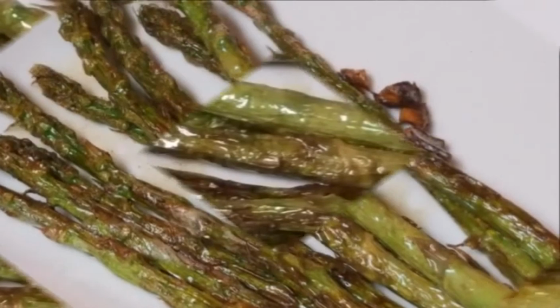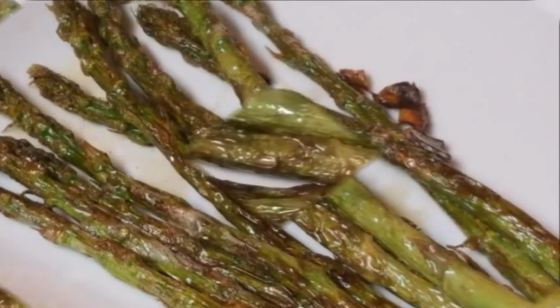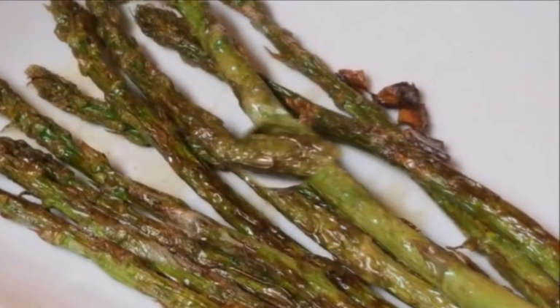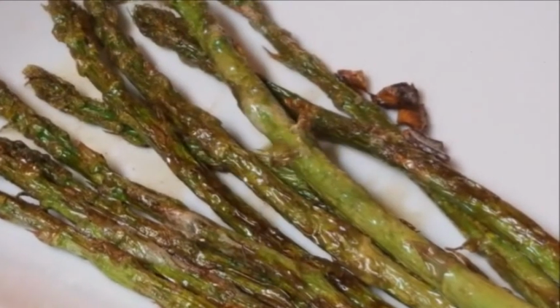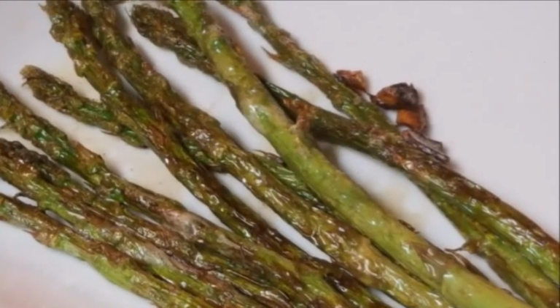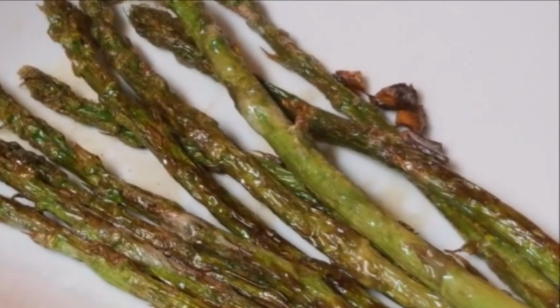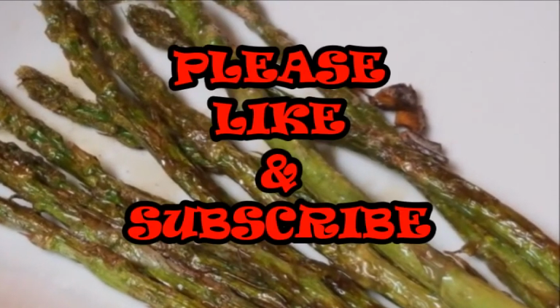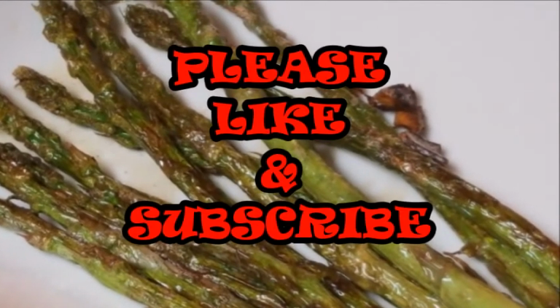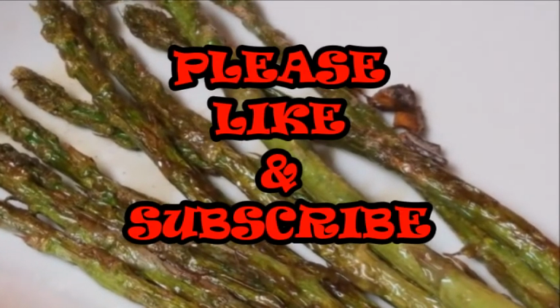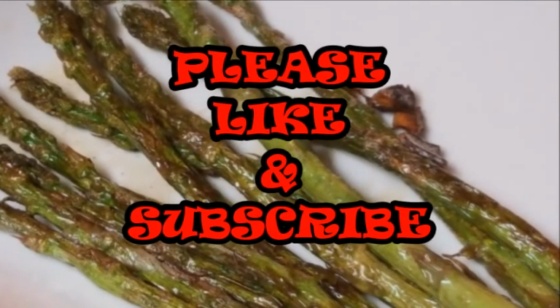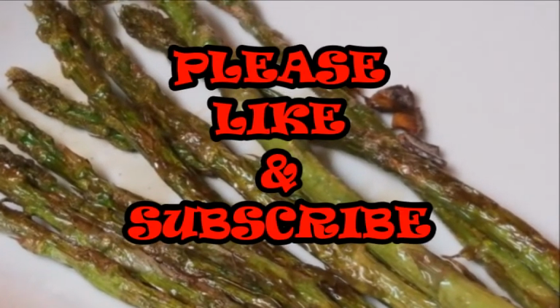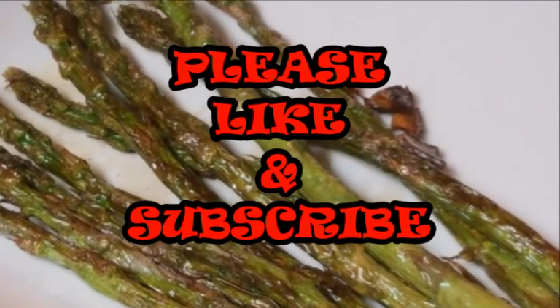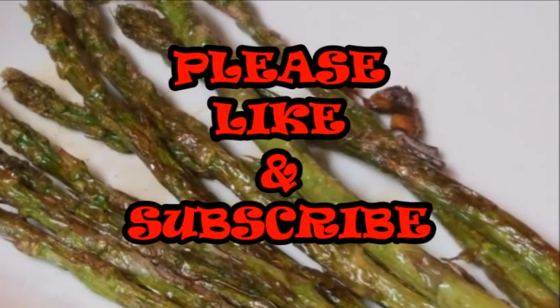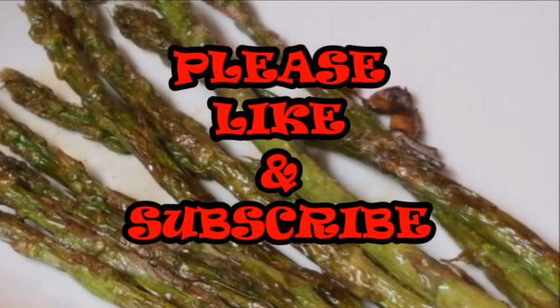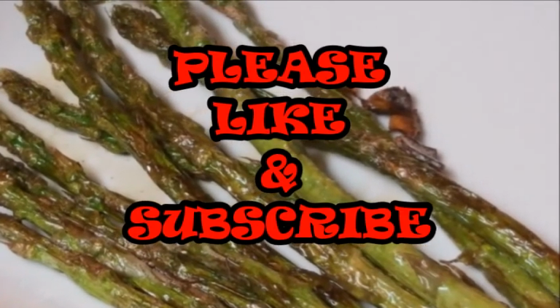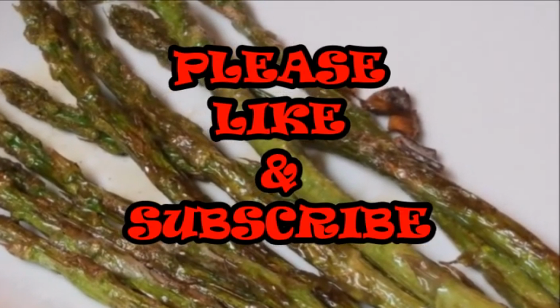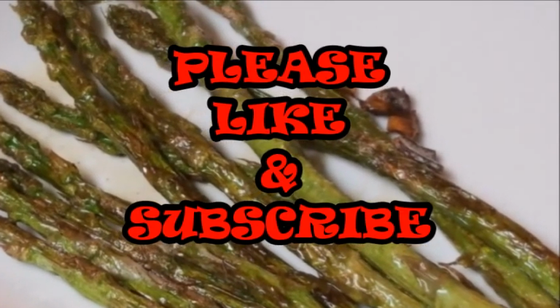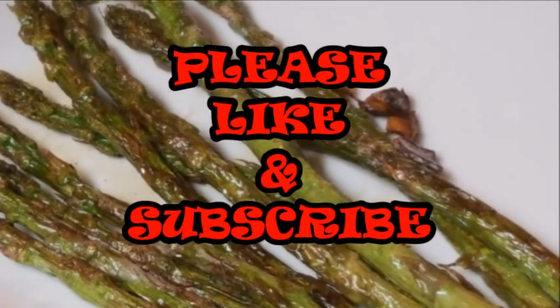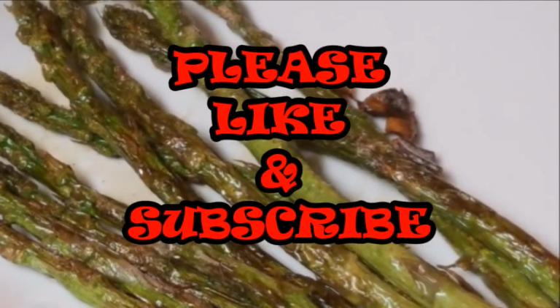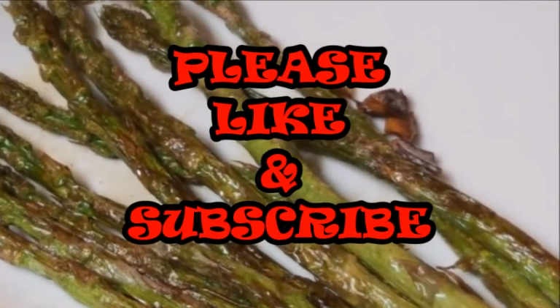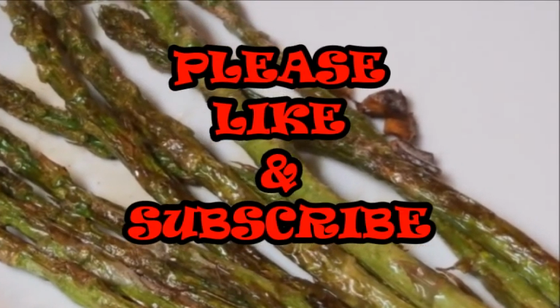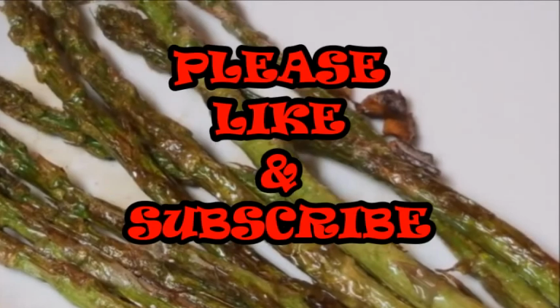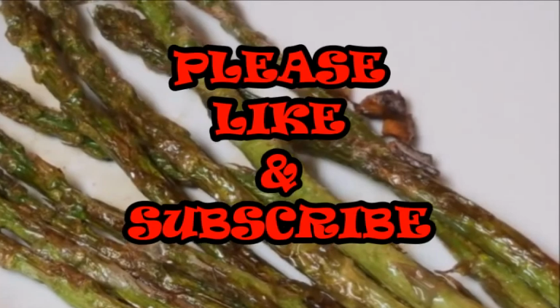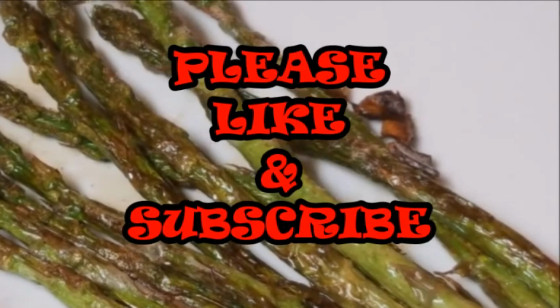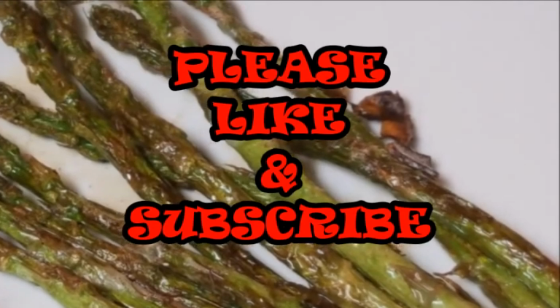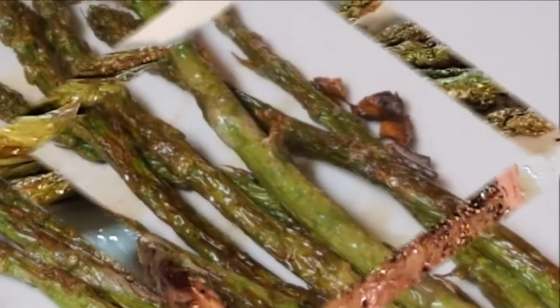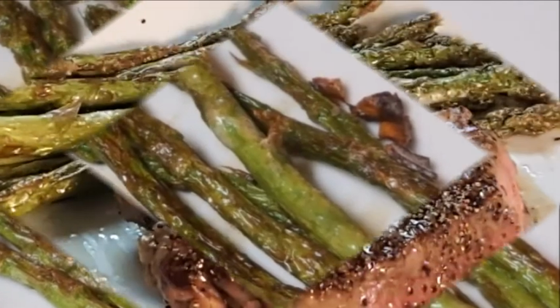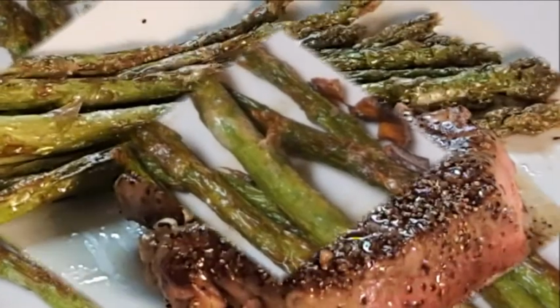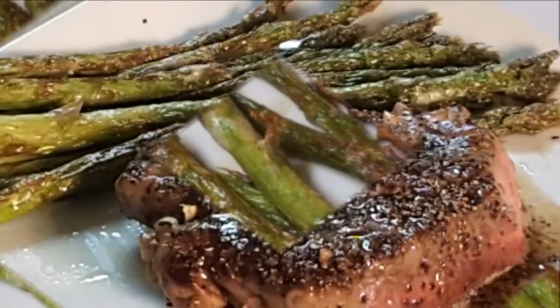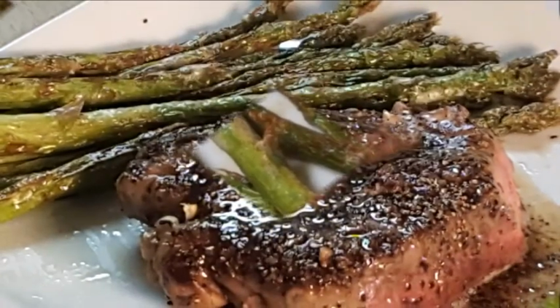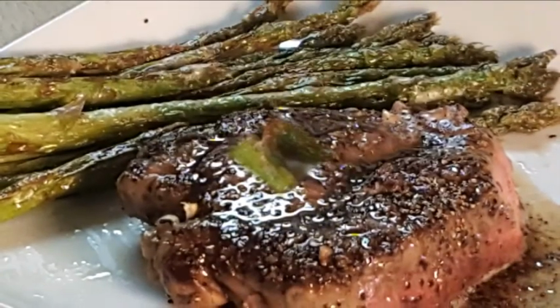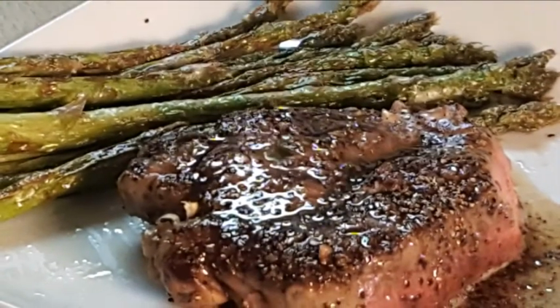If you like this video, give me a thumbs up and subscribe. Until next time, I'll see y'all later — bye bye!